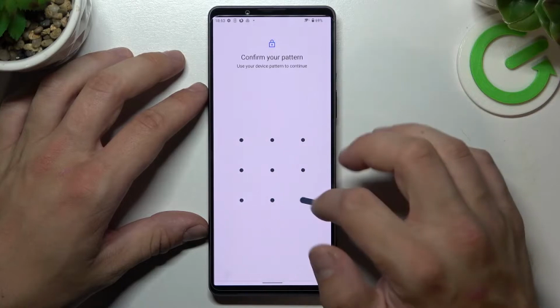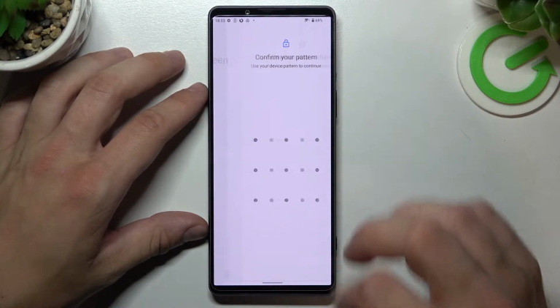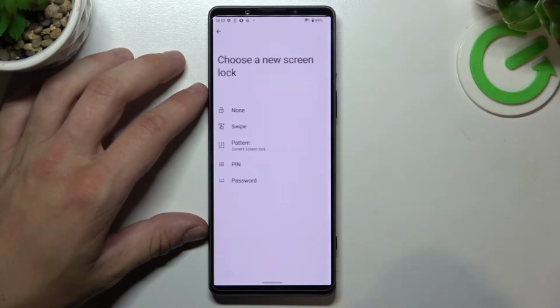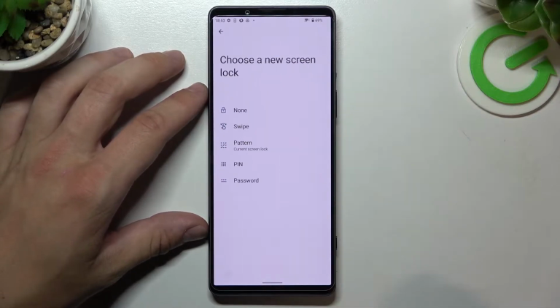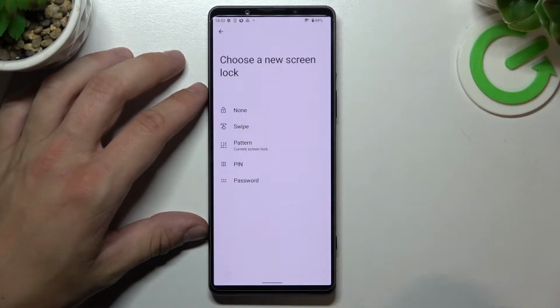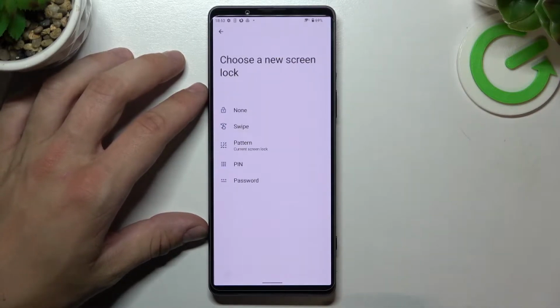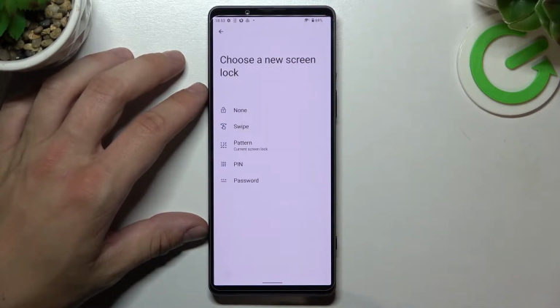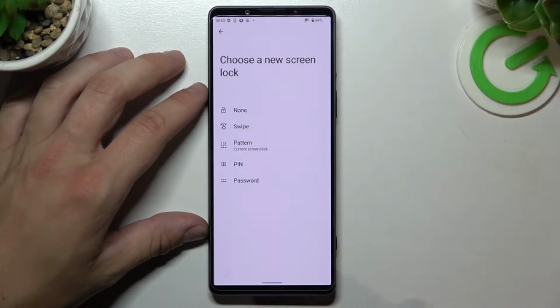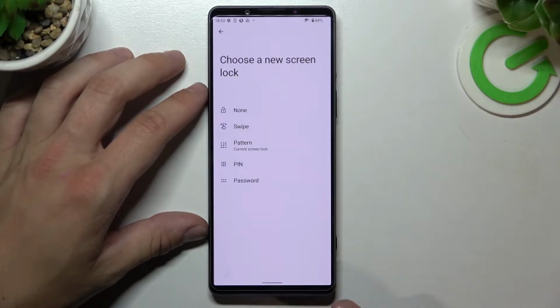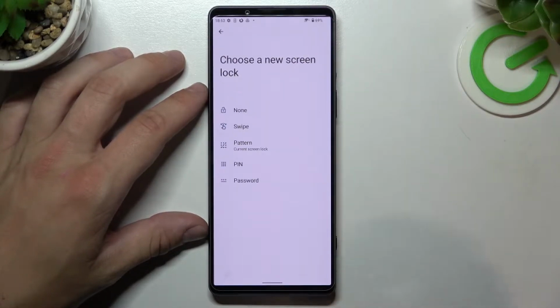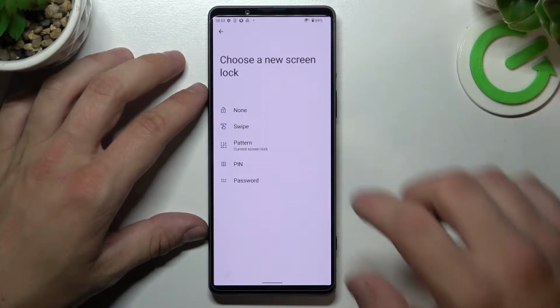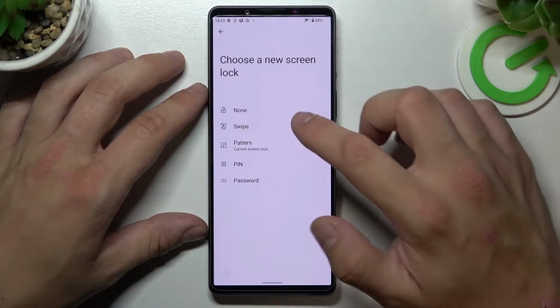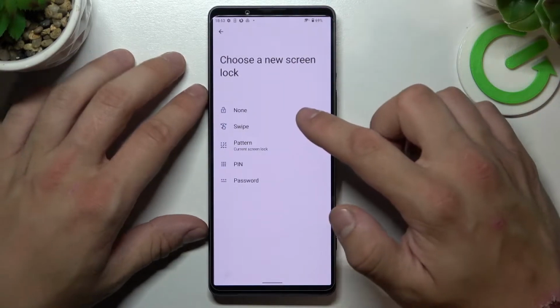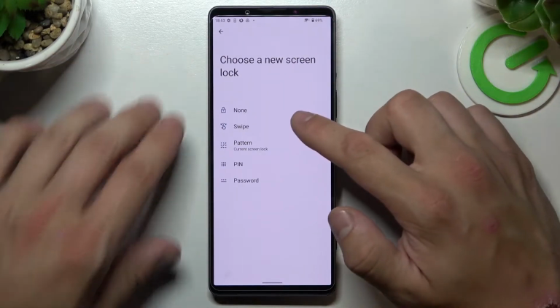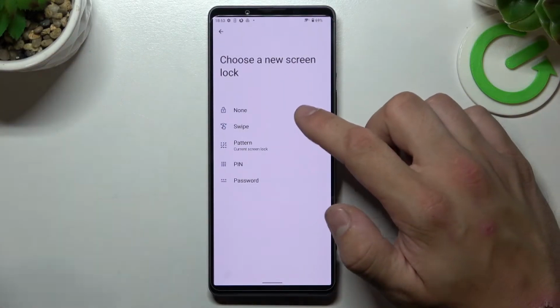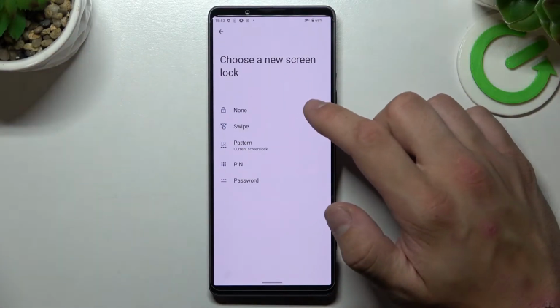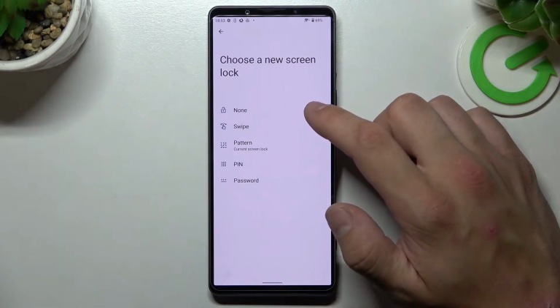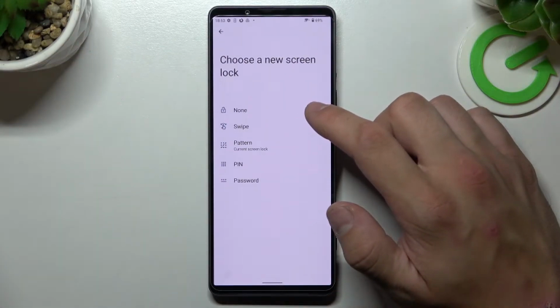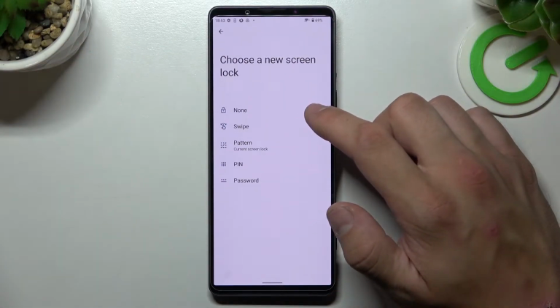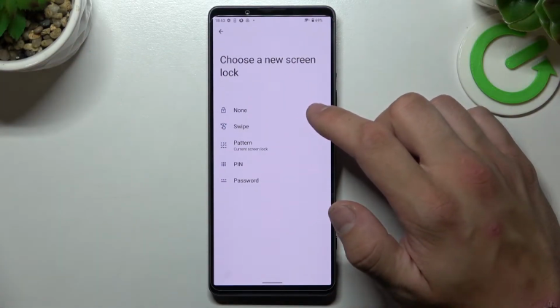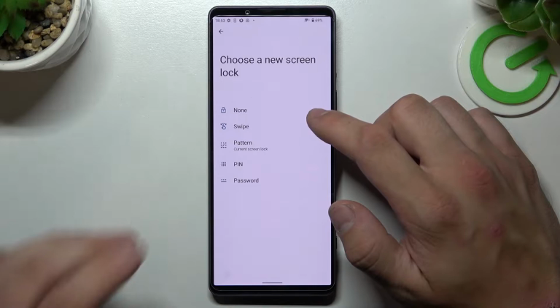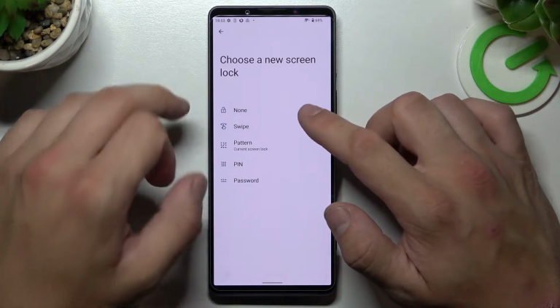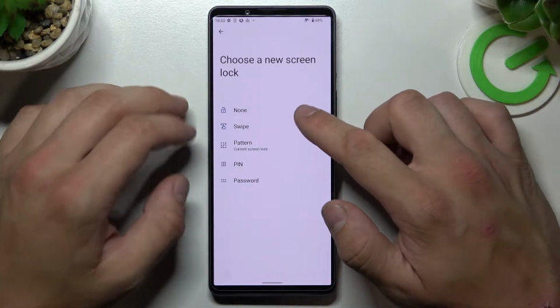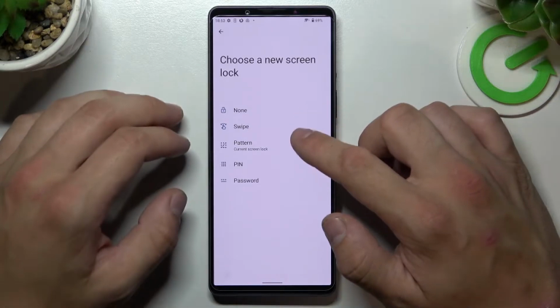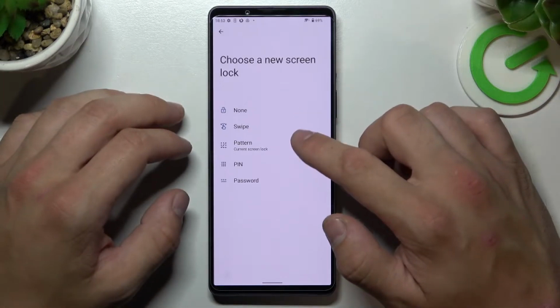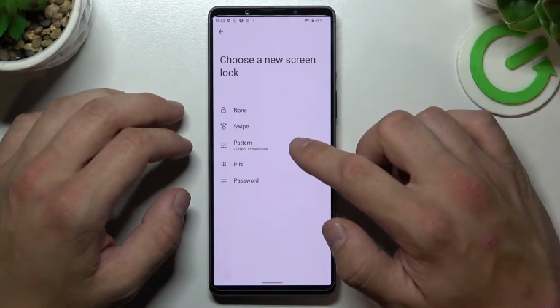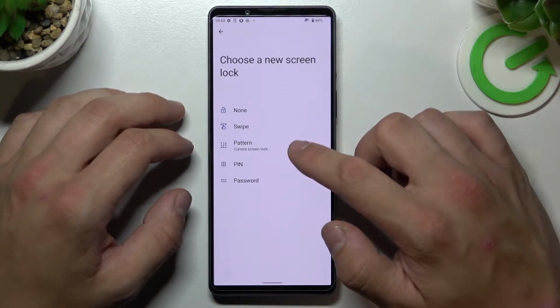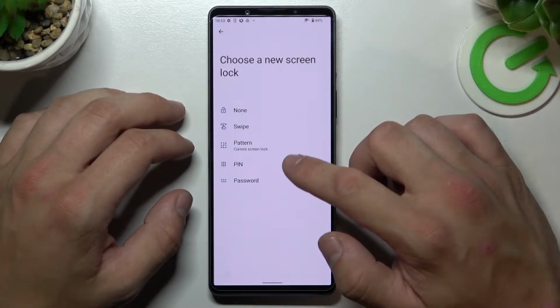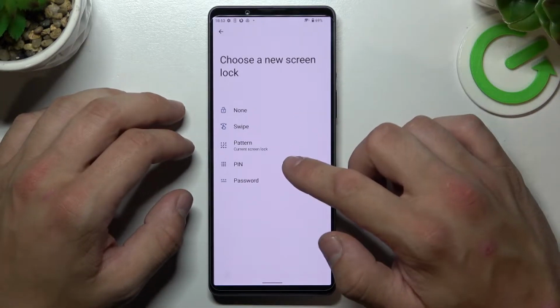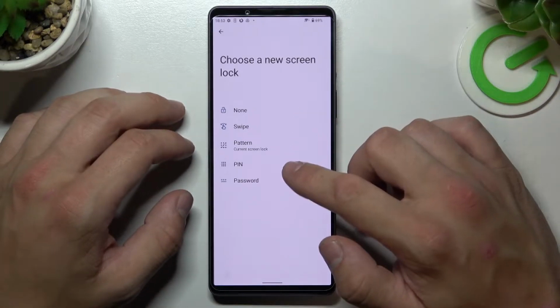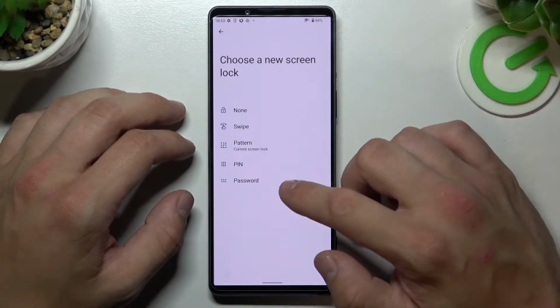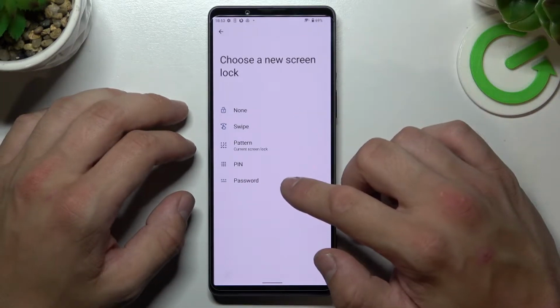Confirm. And as you can see right here, we've got five types of screen locks: None, Swipe, Pattern, PIN, and Password.